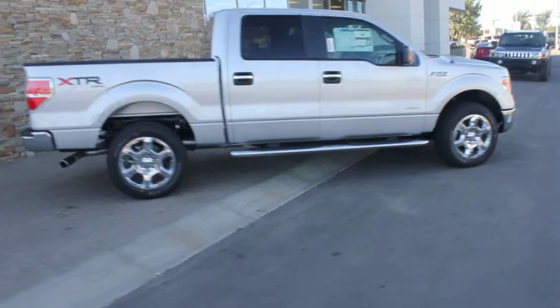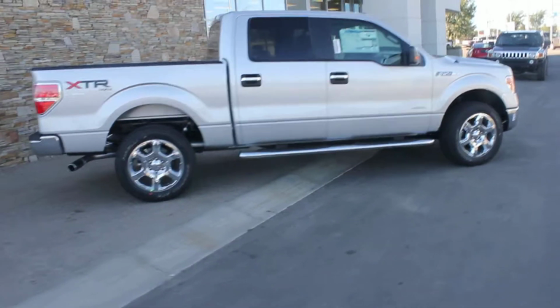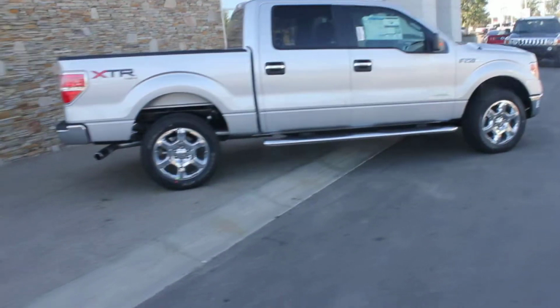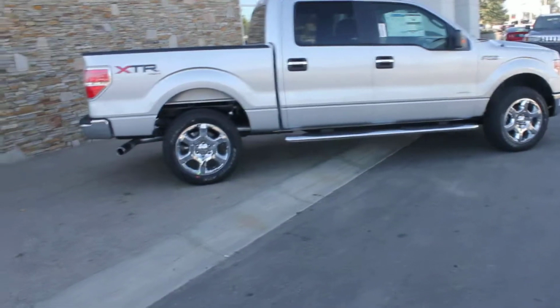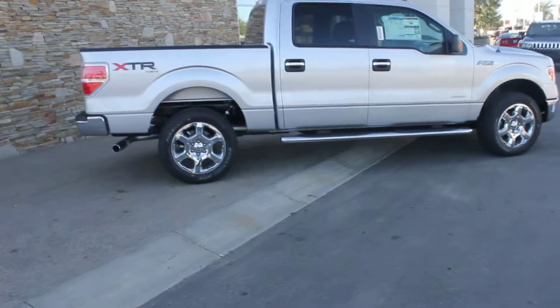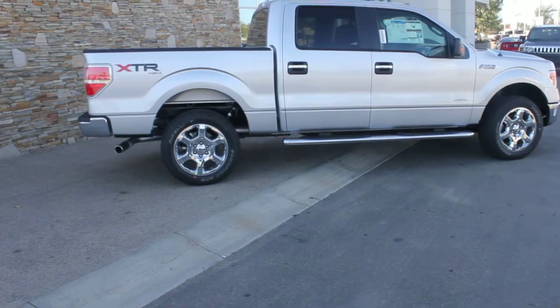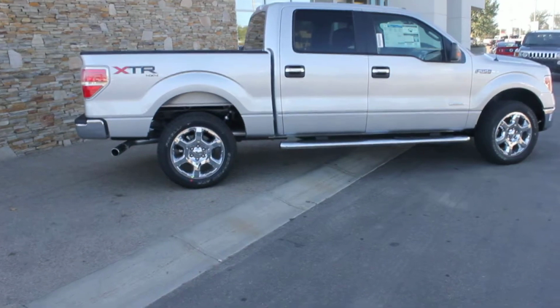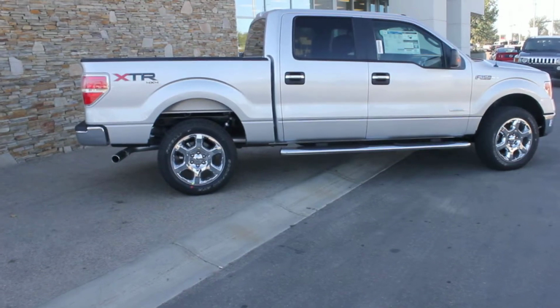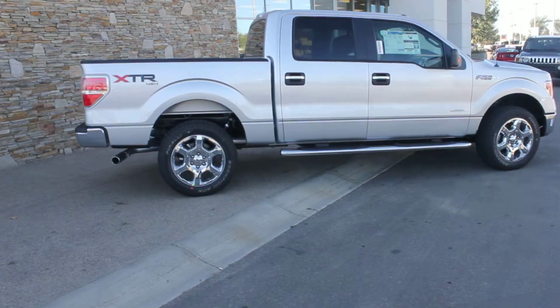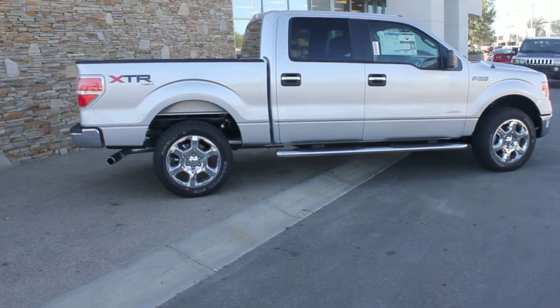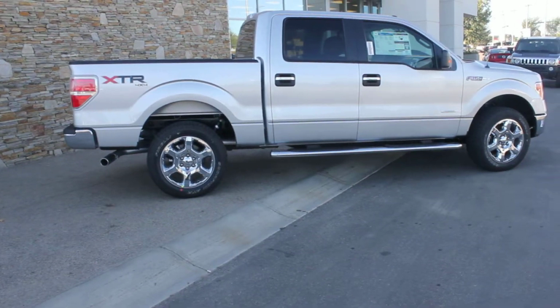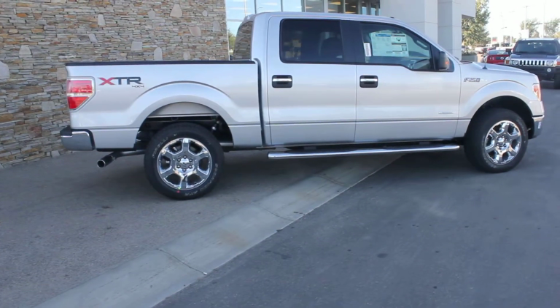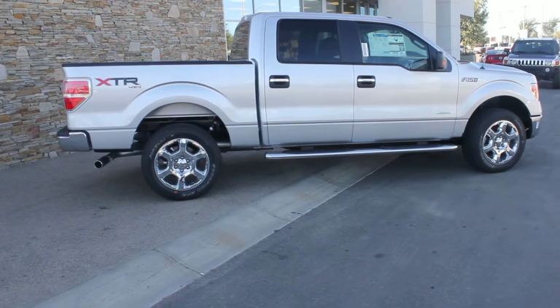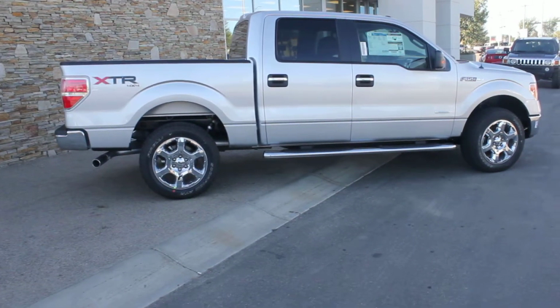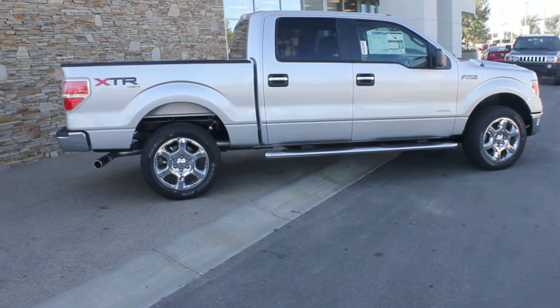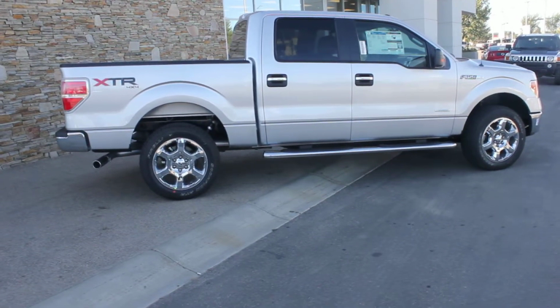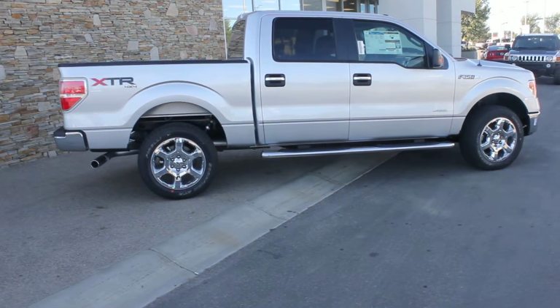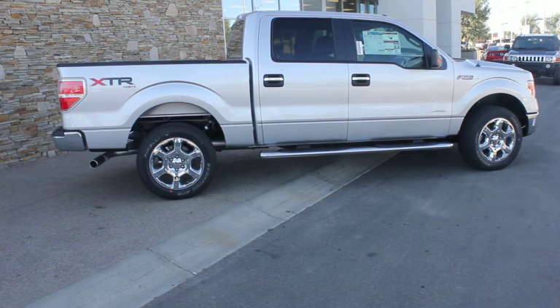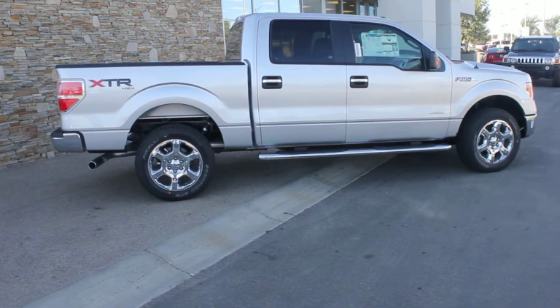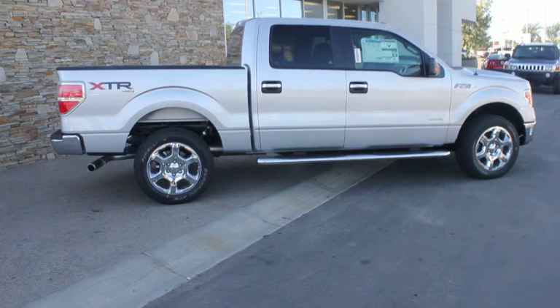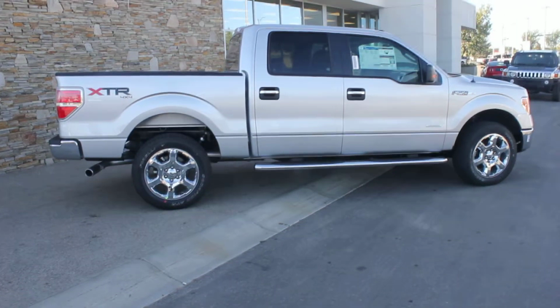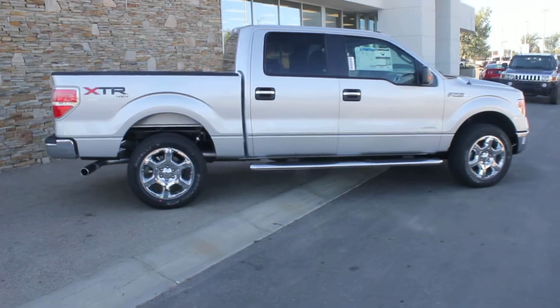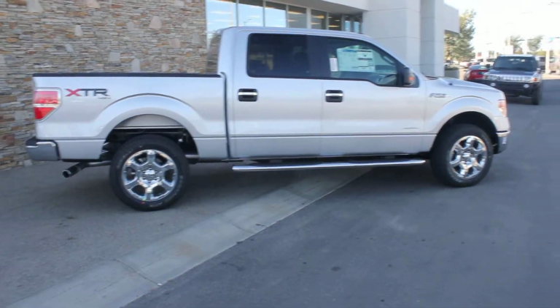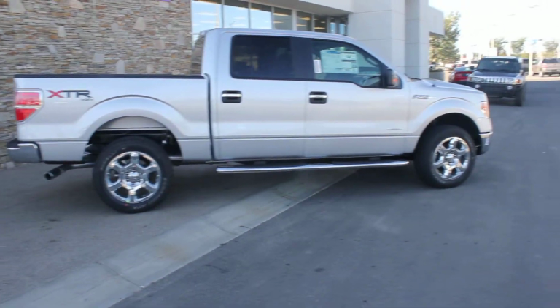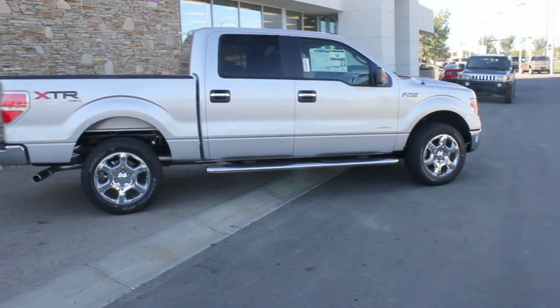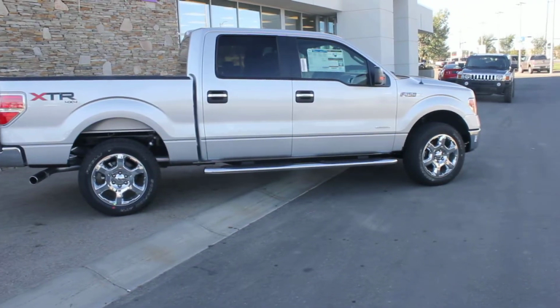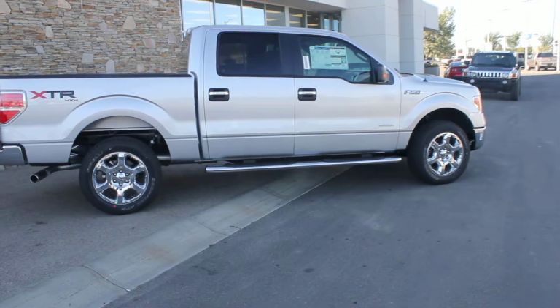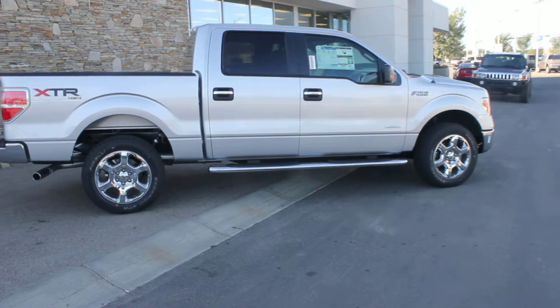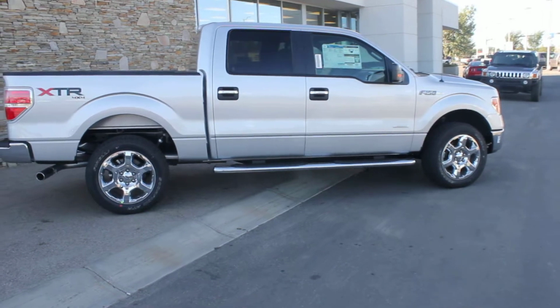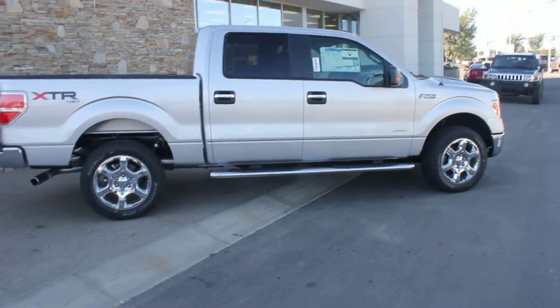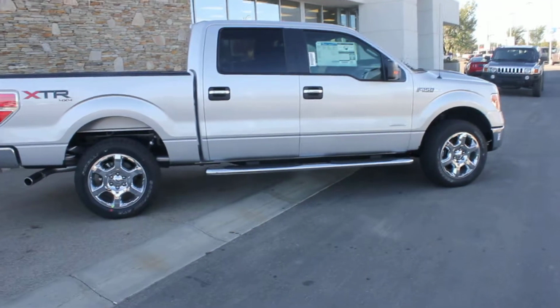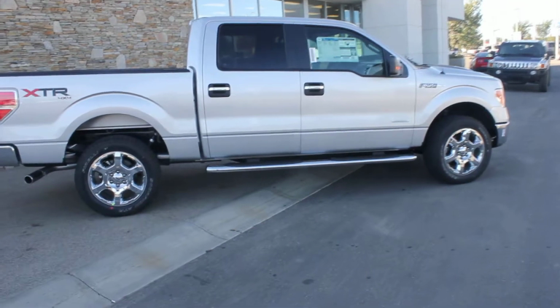So this is a 2013 XTR. I'm going to keep this video short just because my camera's been dying on me a lot today.